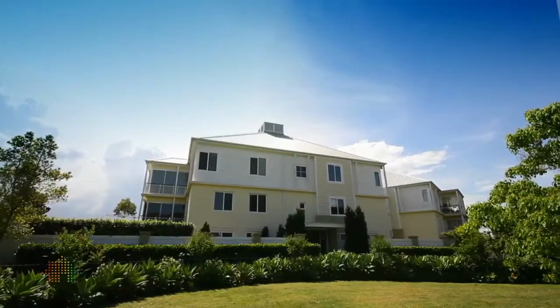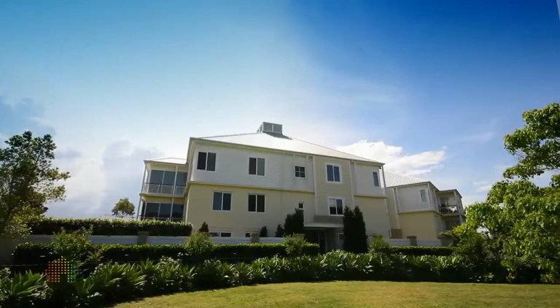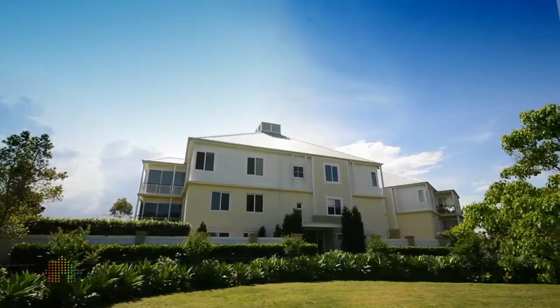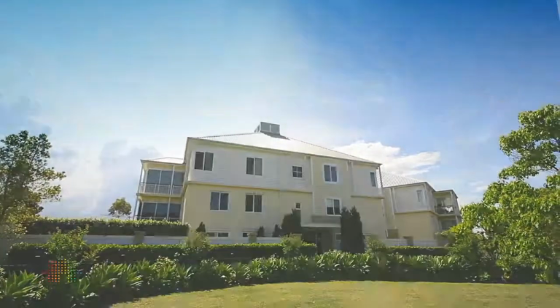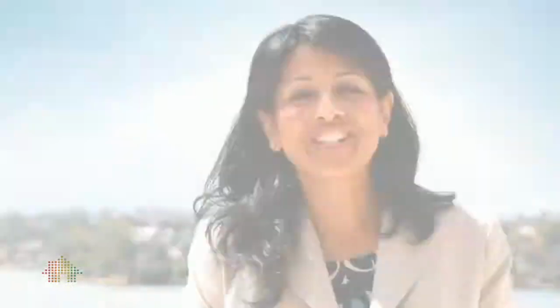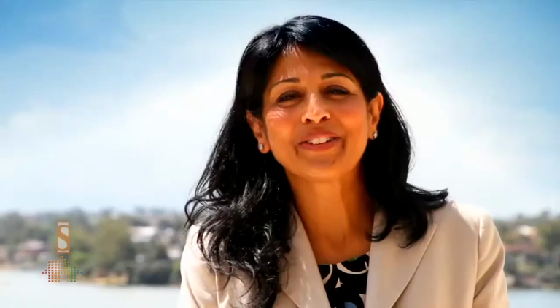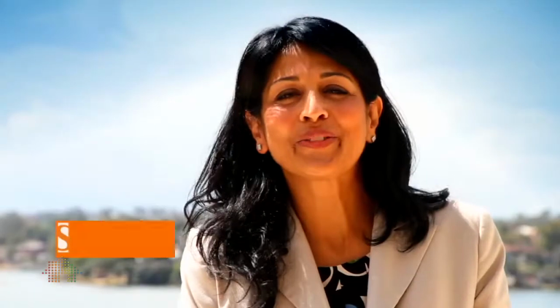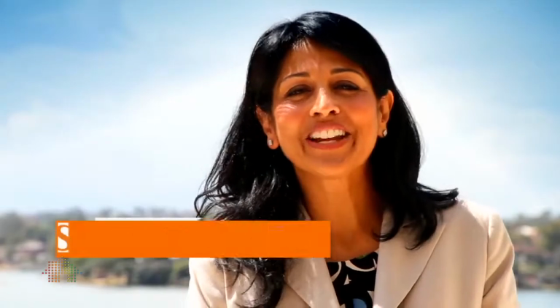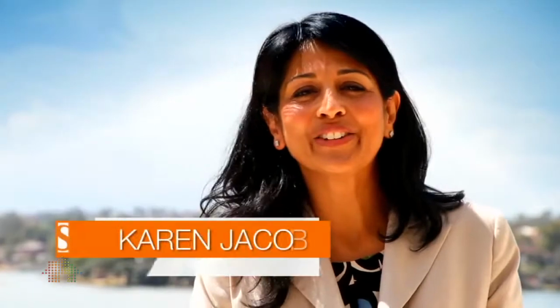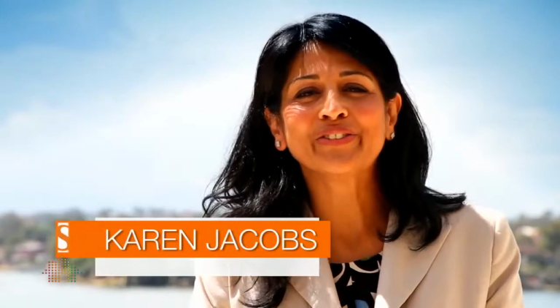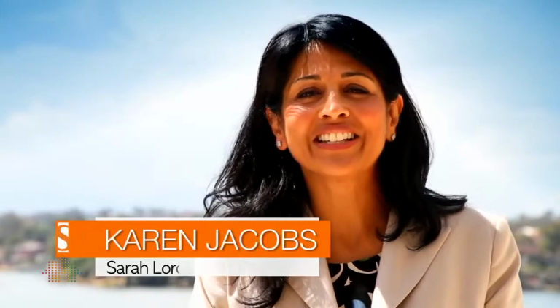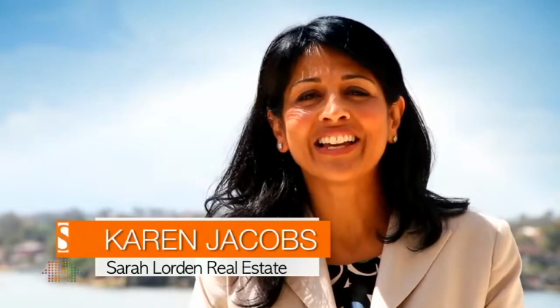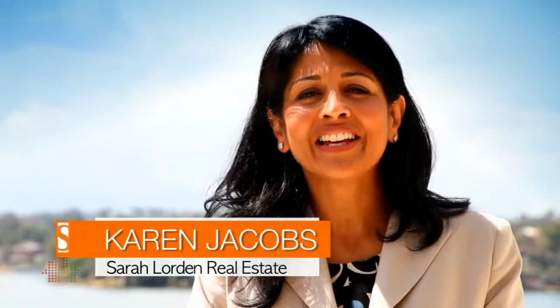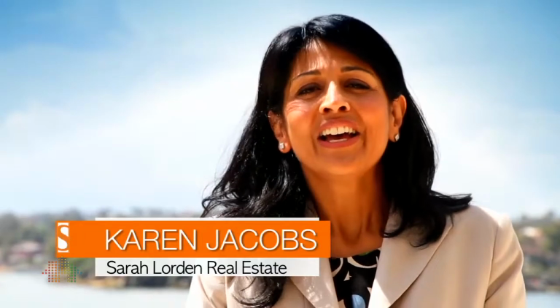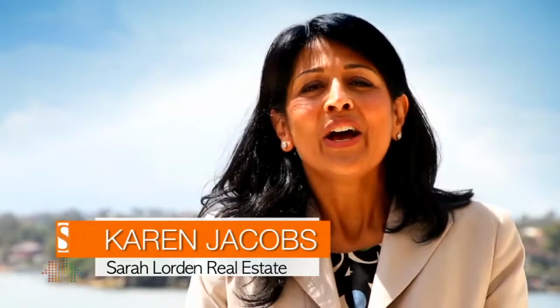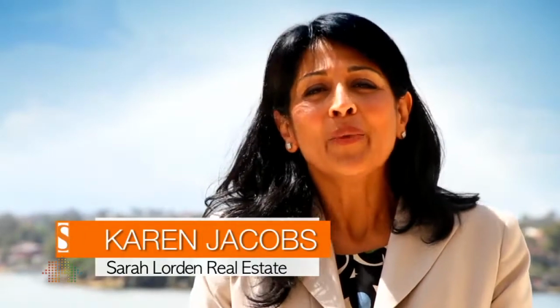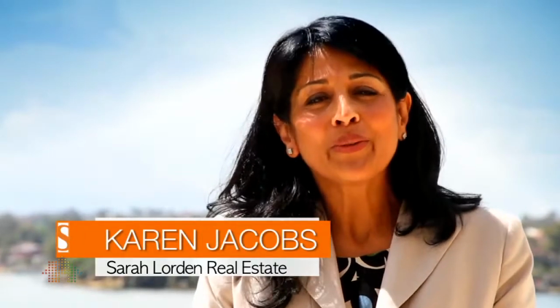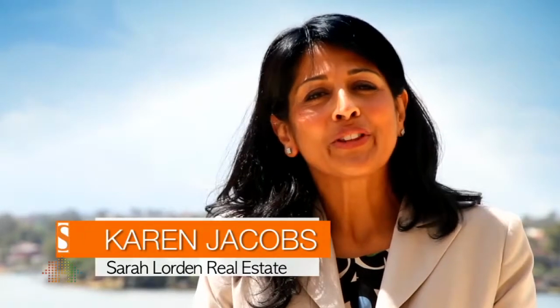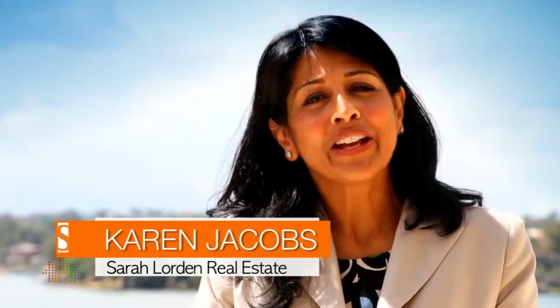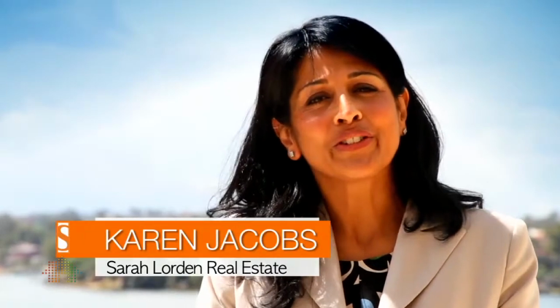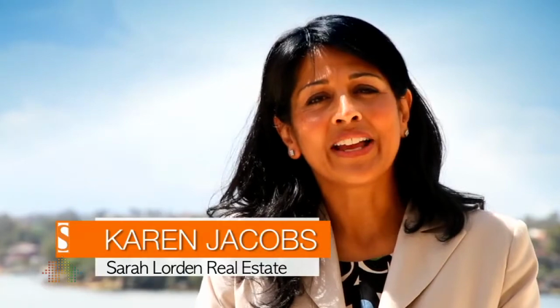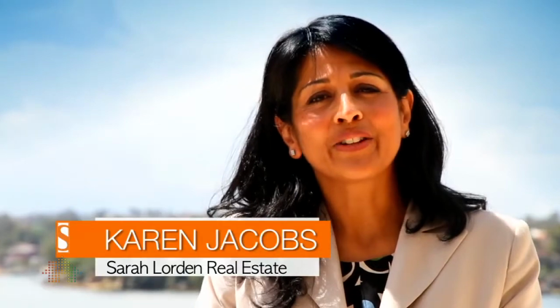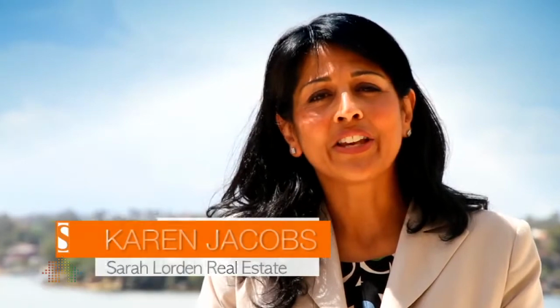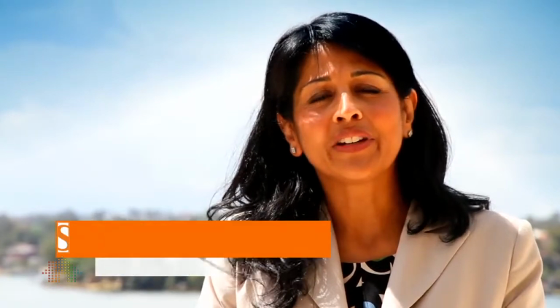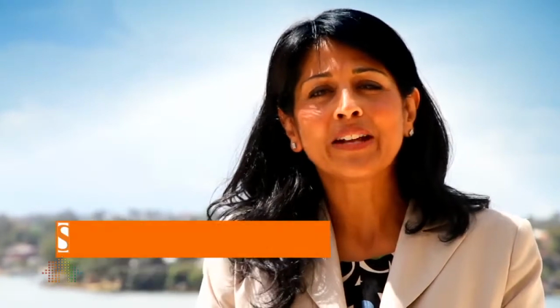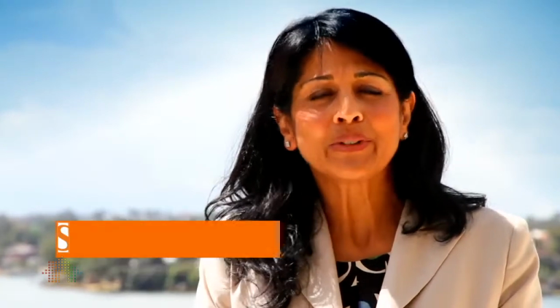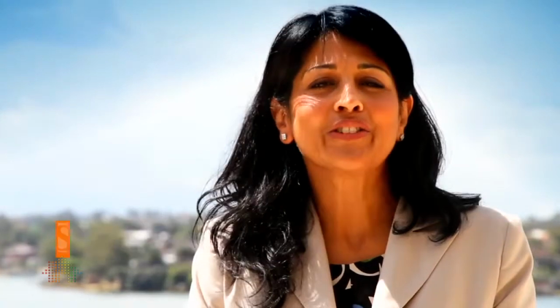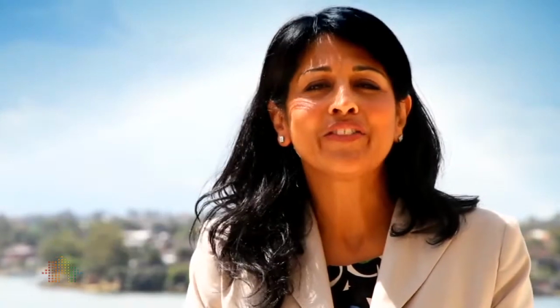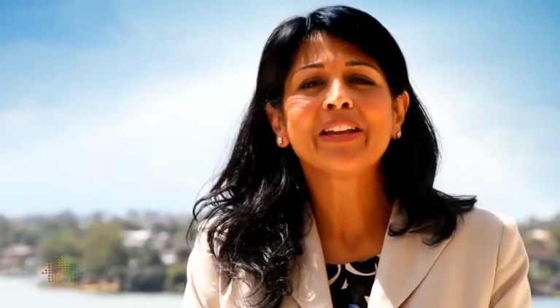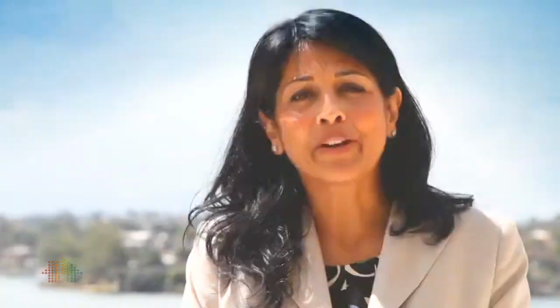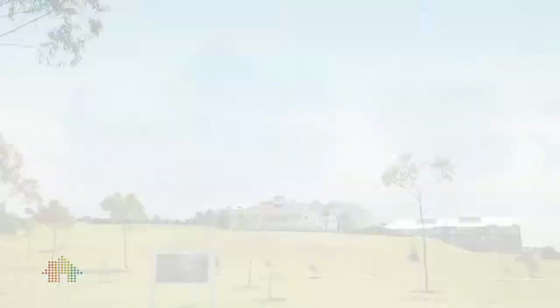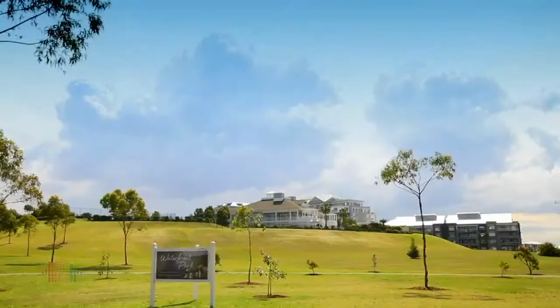I'm Karen Jacobs from Sarah Lawton Real Estate, and welcome to 308 of 7 Admiralty Drive in Breakfast Point.